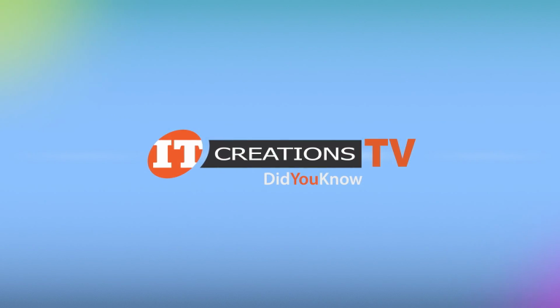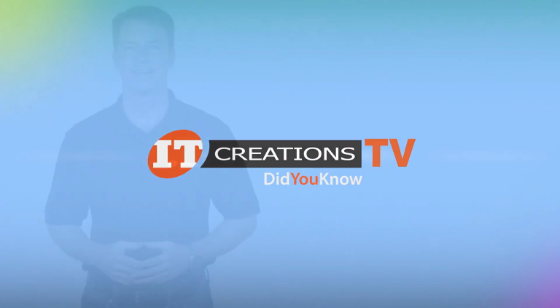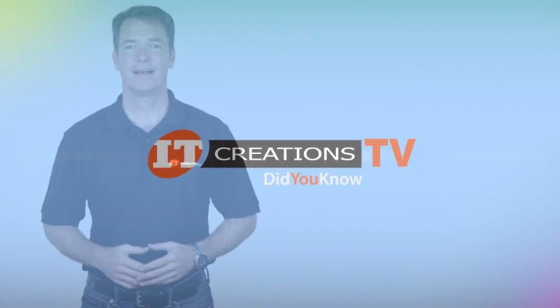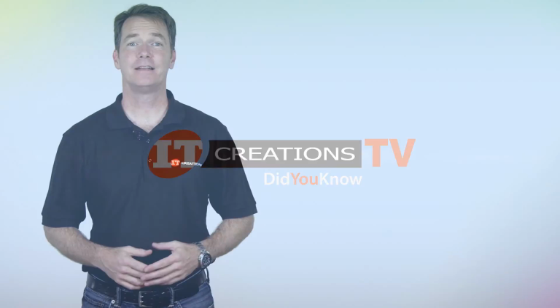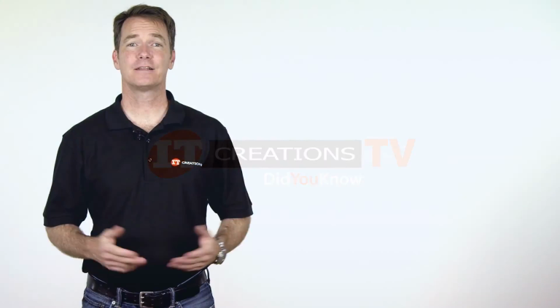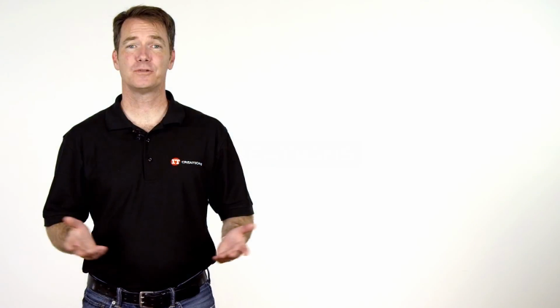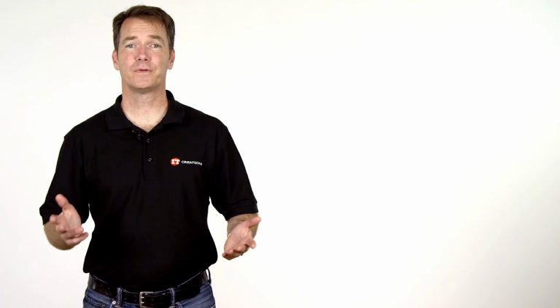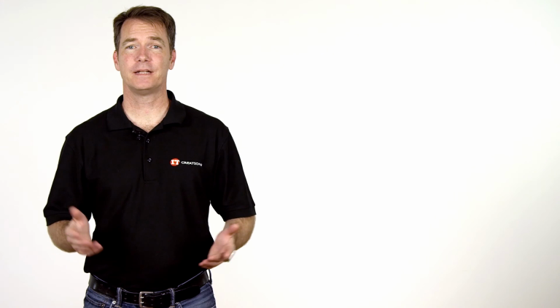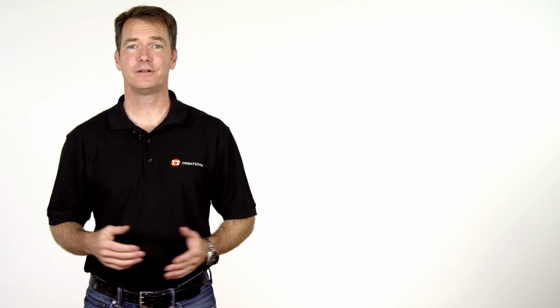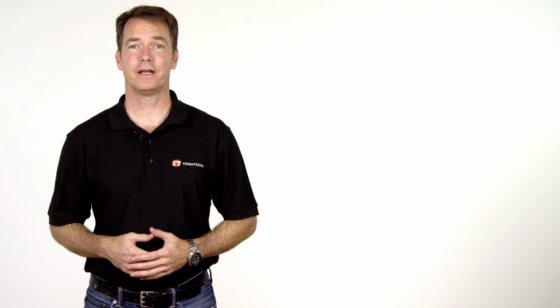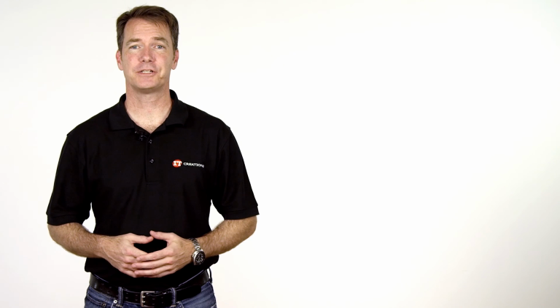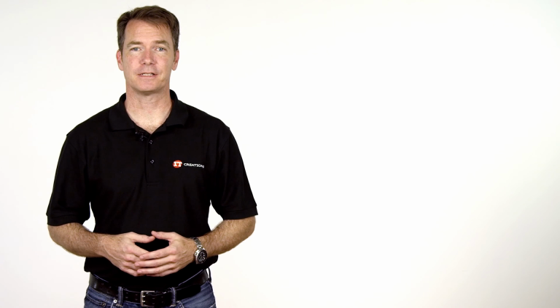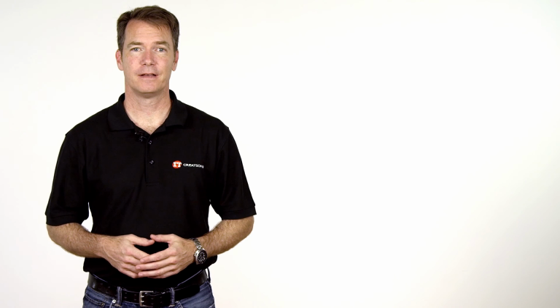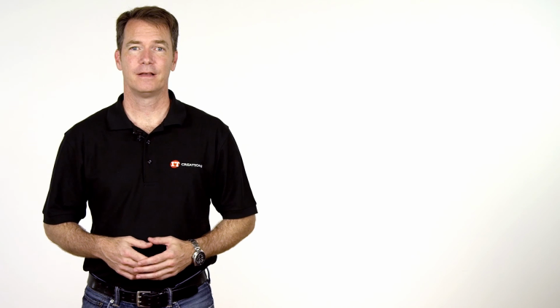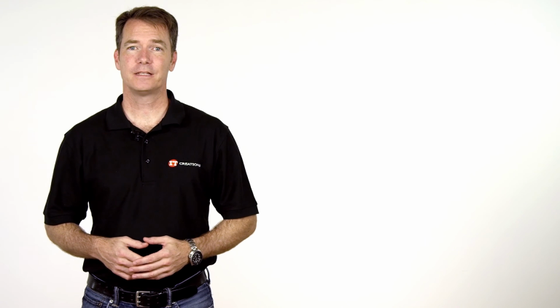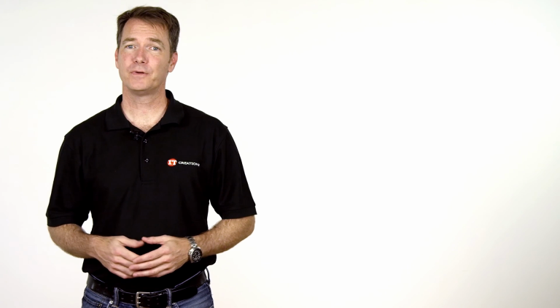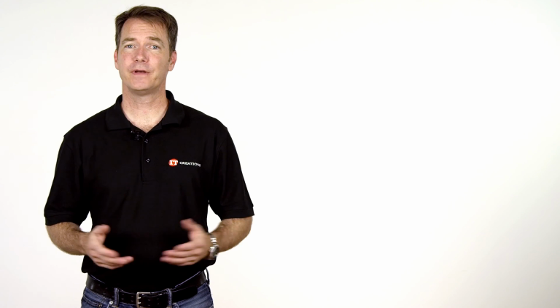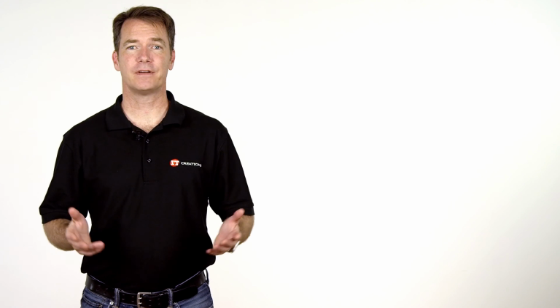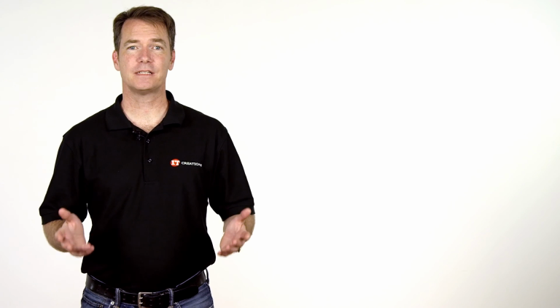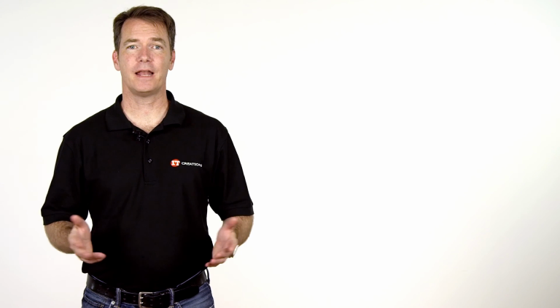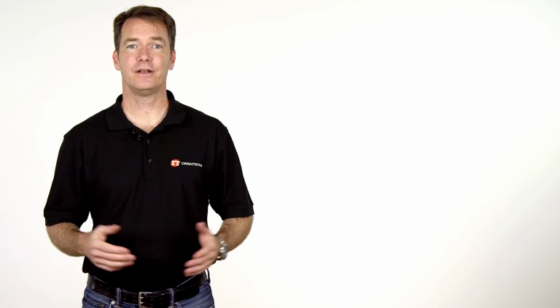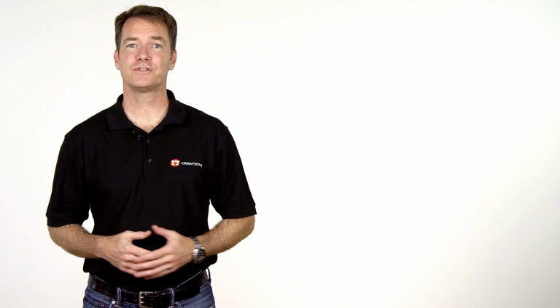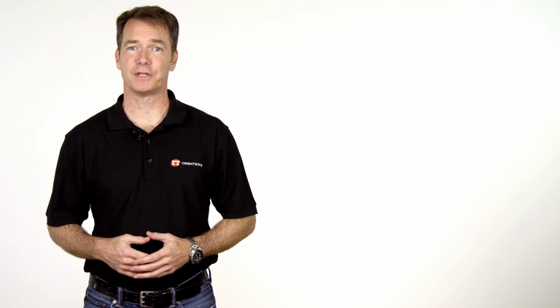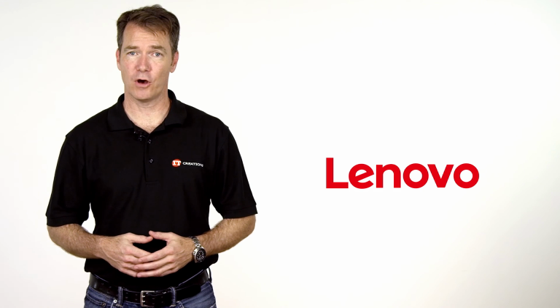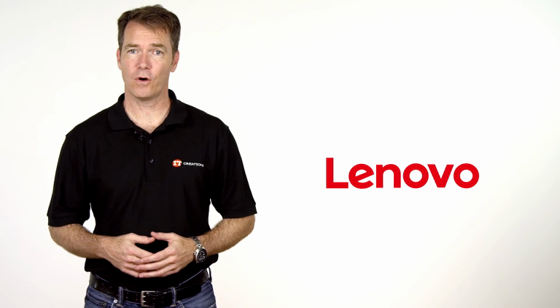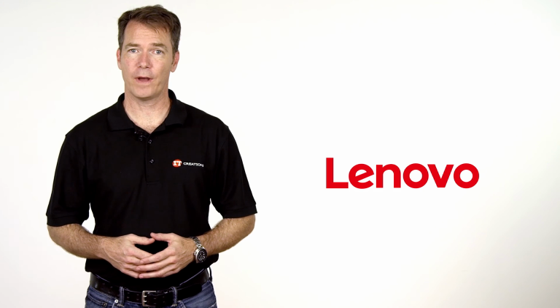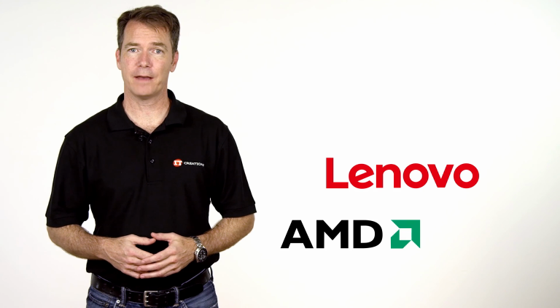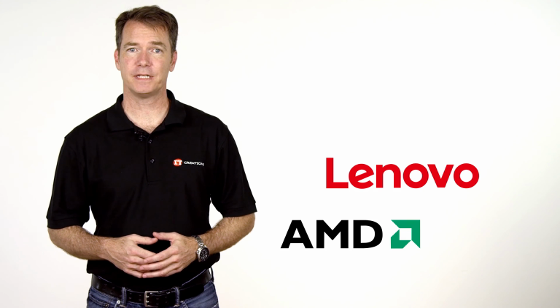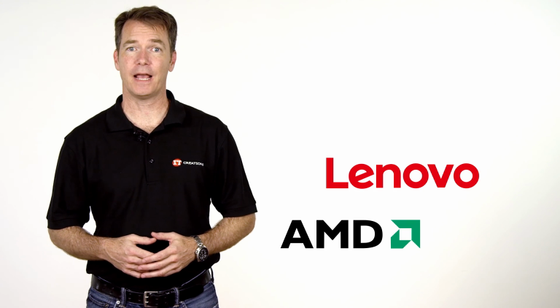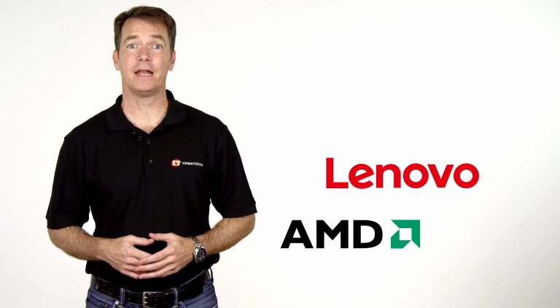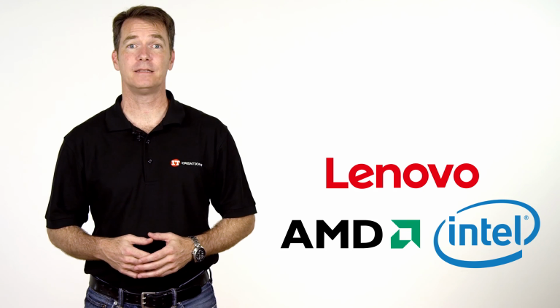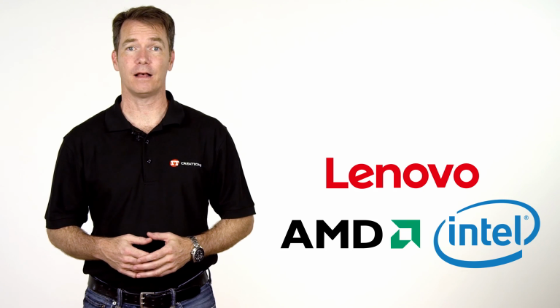Hi, Doug Stumann with IT Creations. This week we have exciting news from Lenovo, AMD, and Intel.